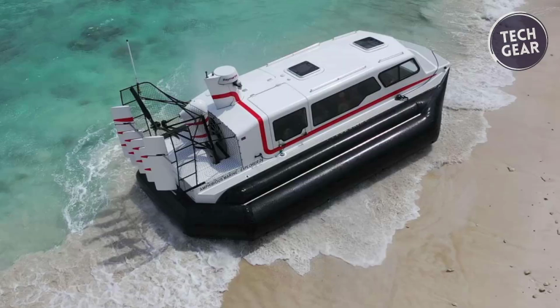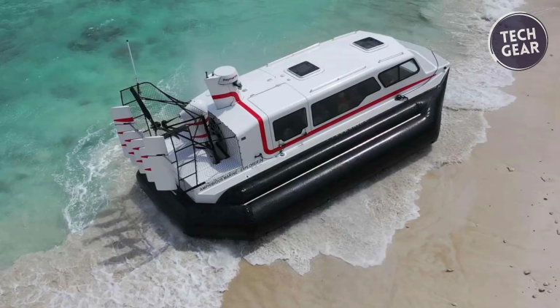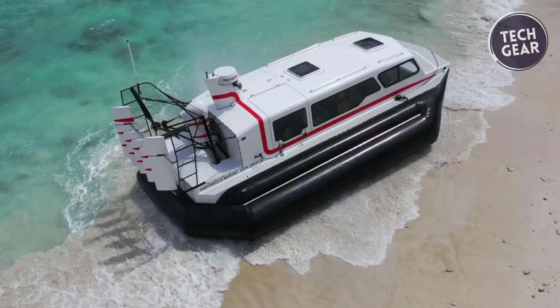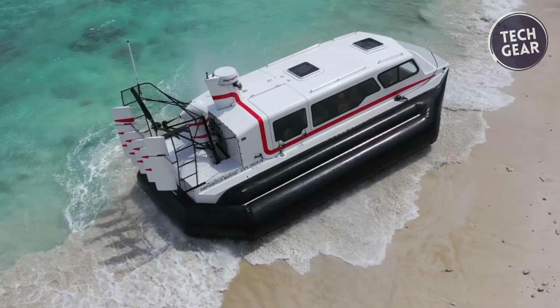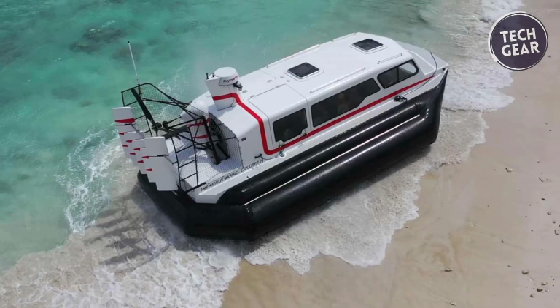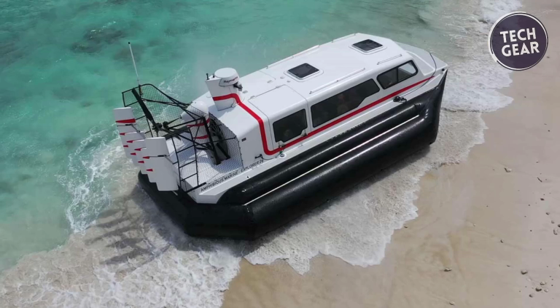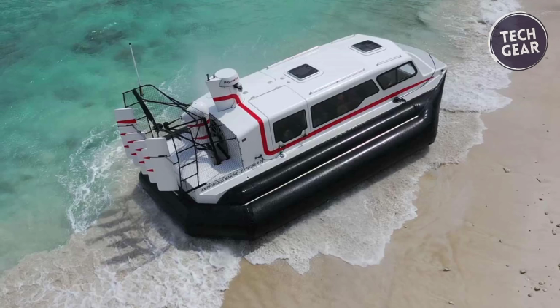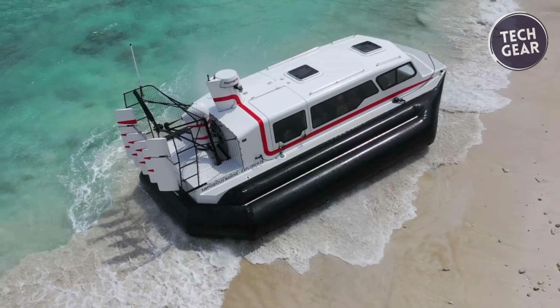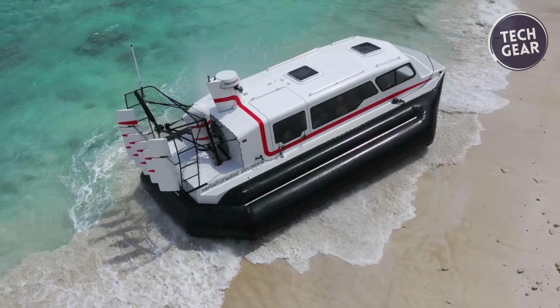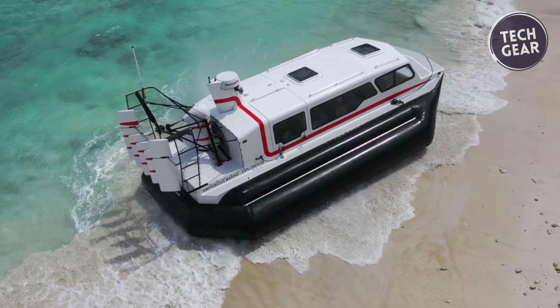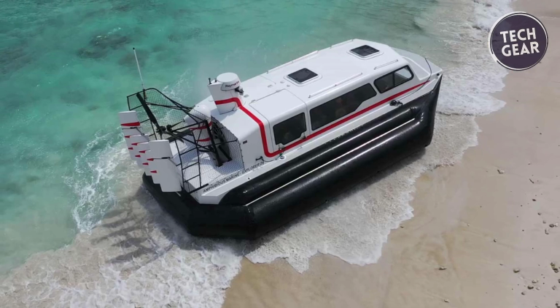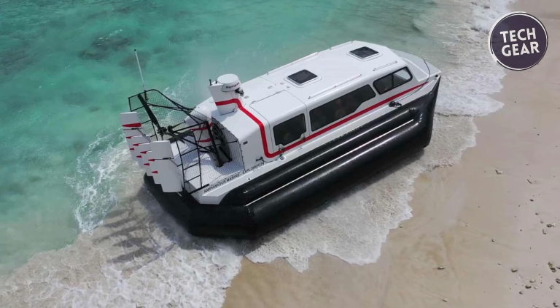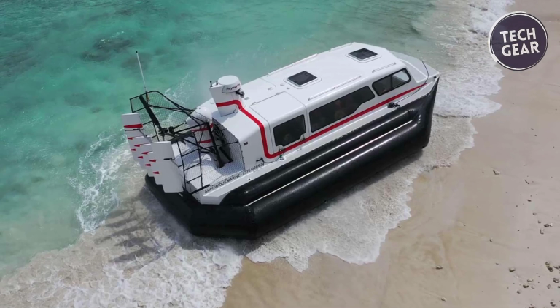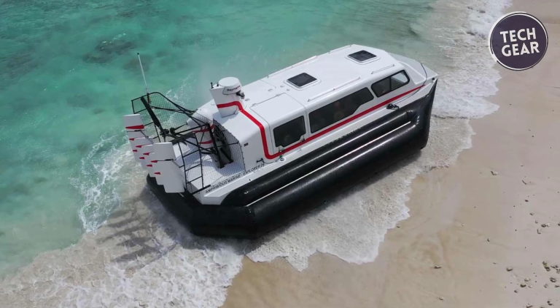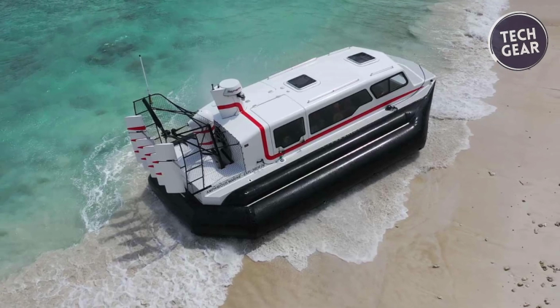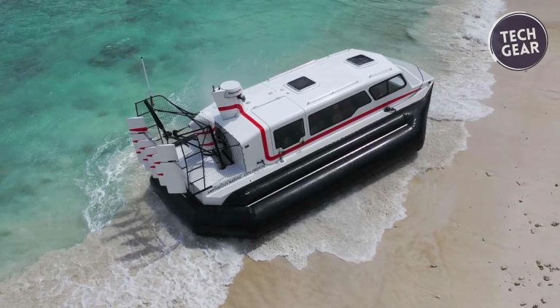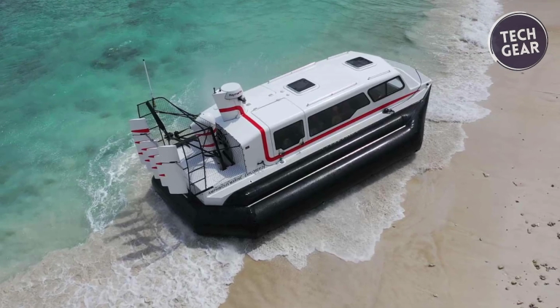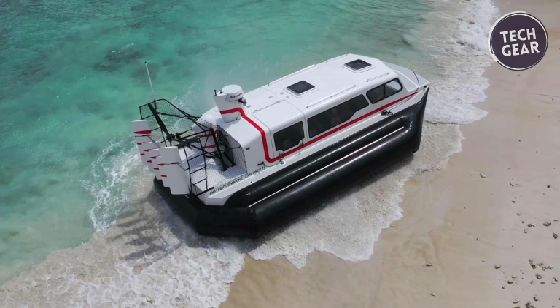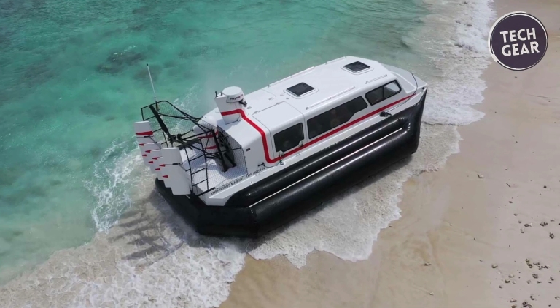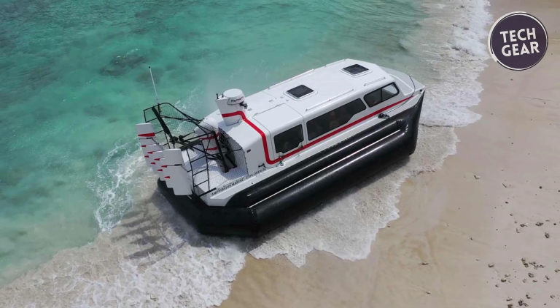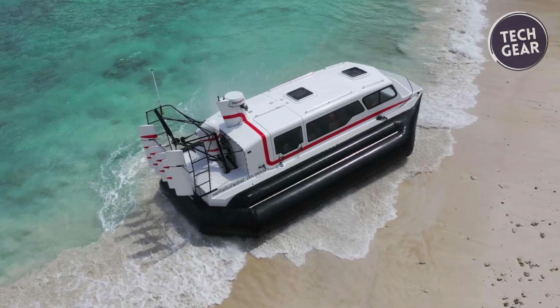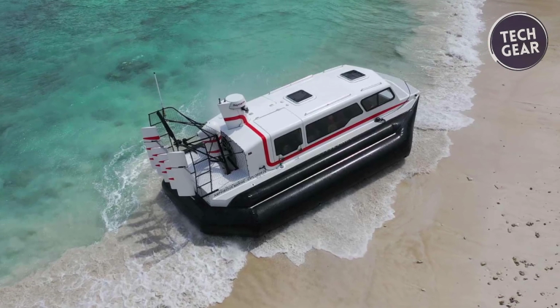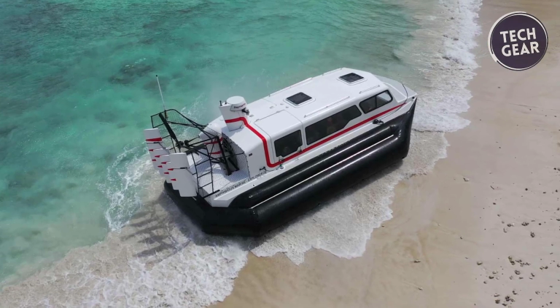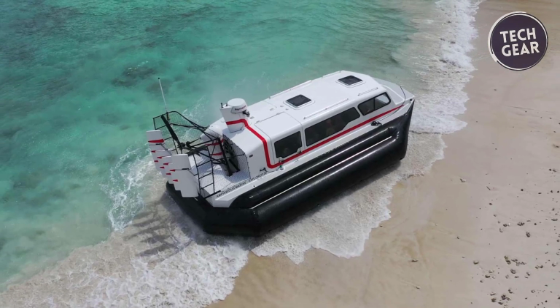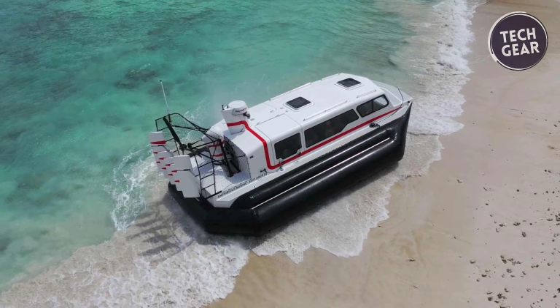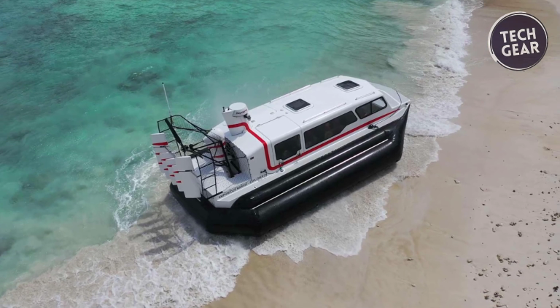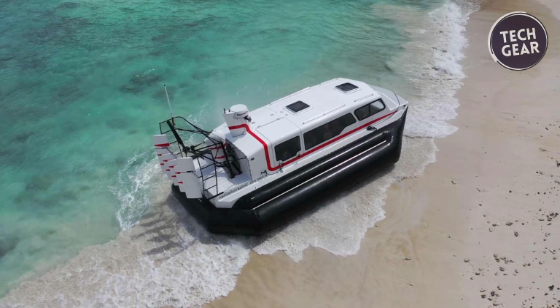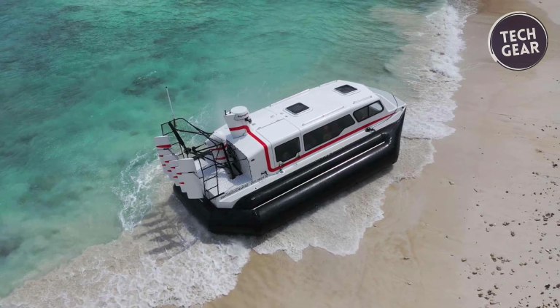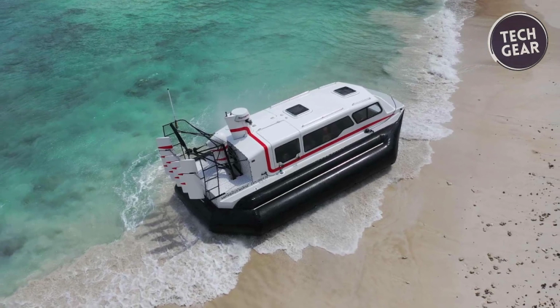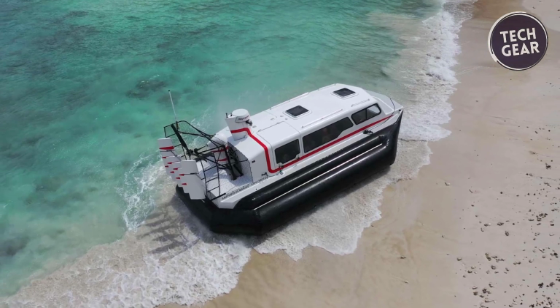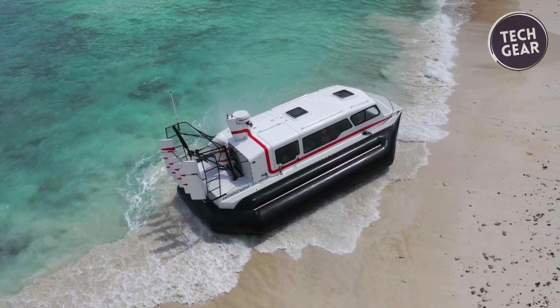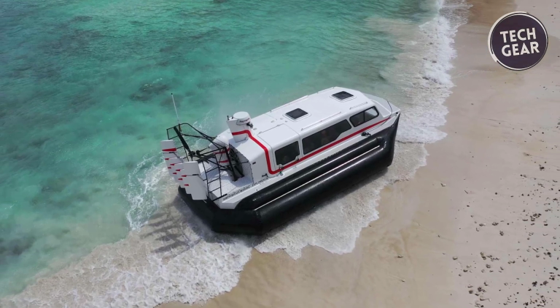This hovercraft stands out for its power, efficiency, and thoughtful design.